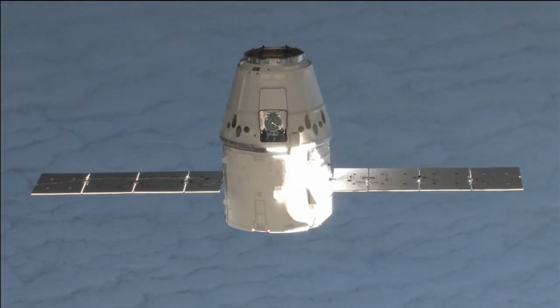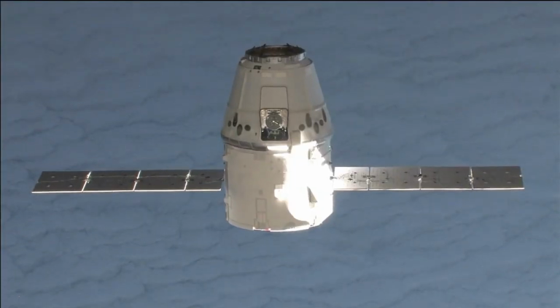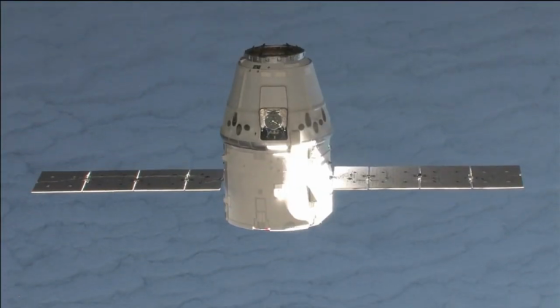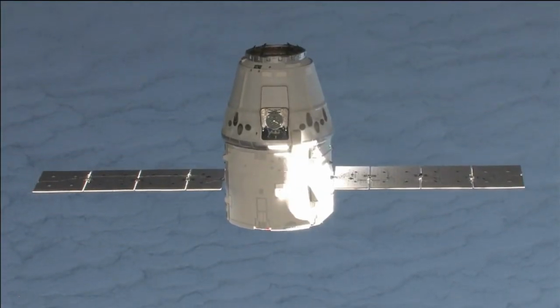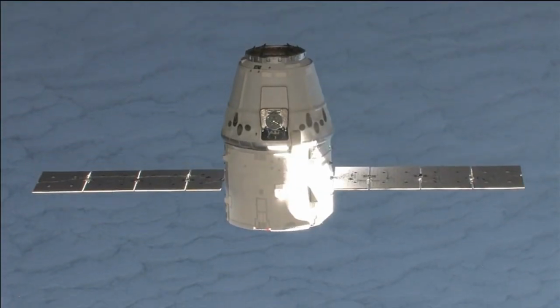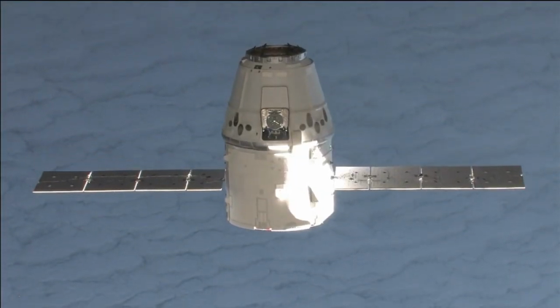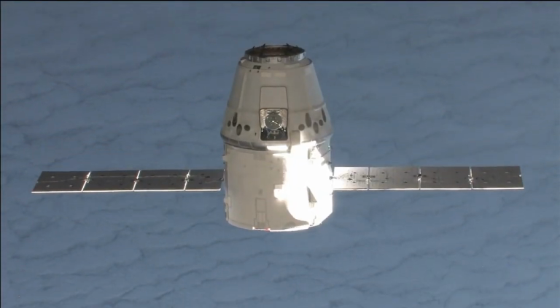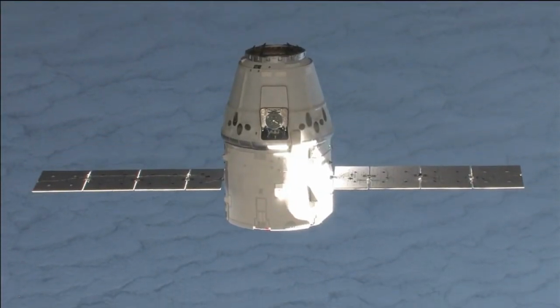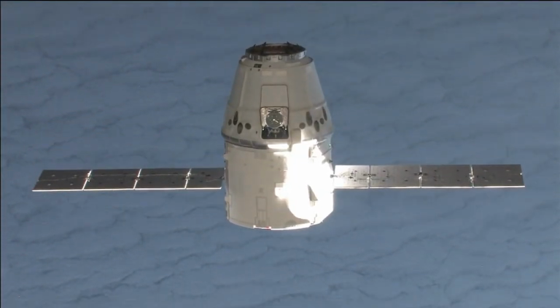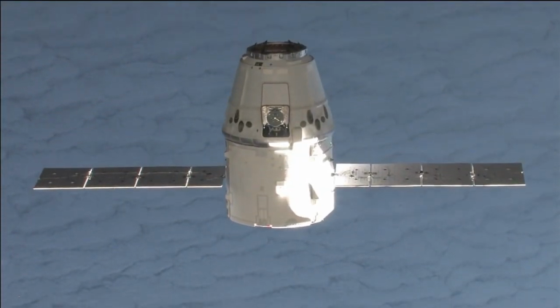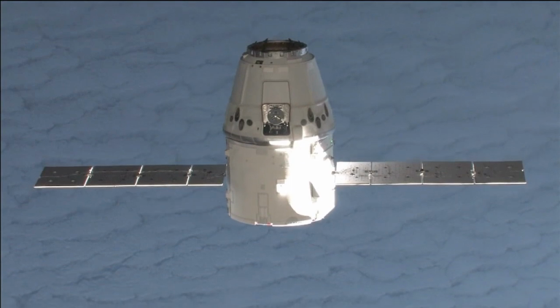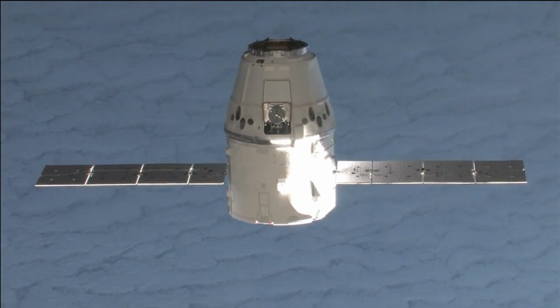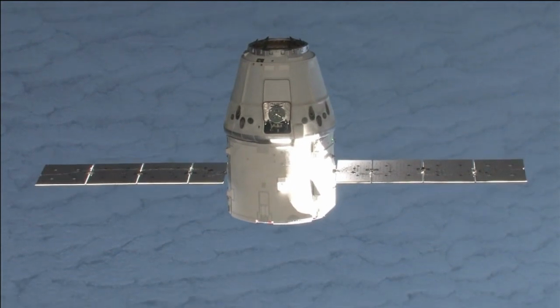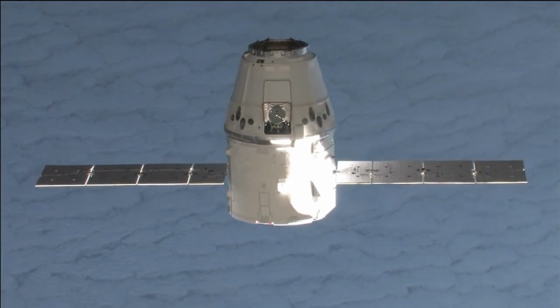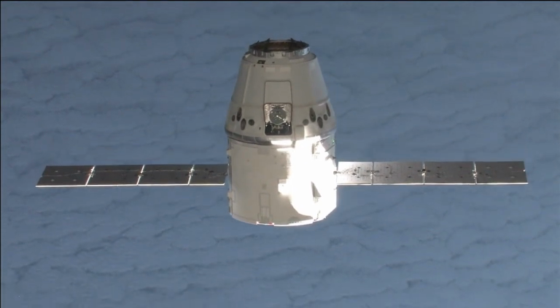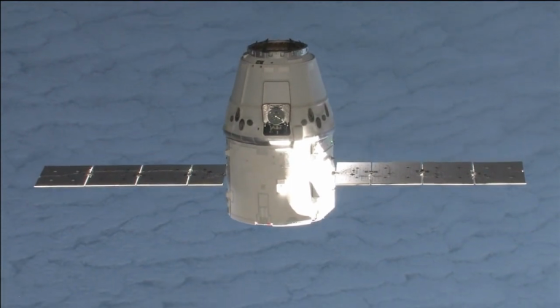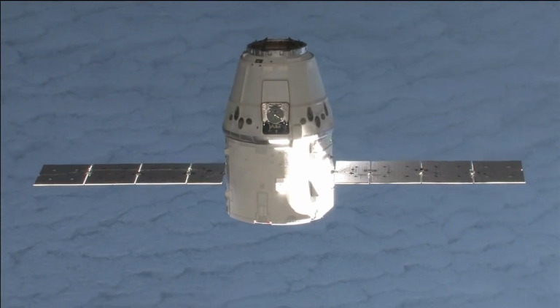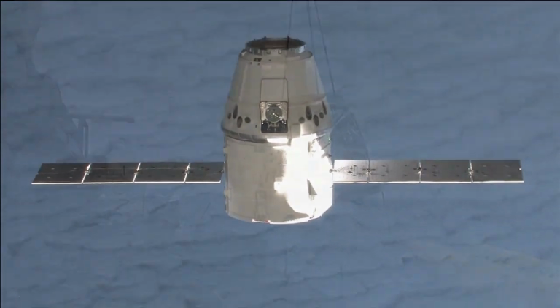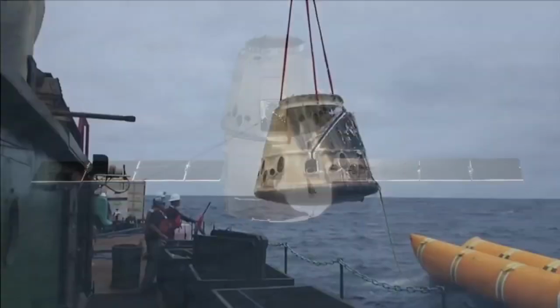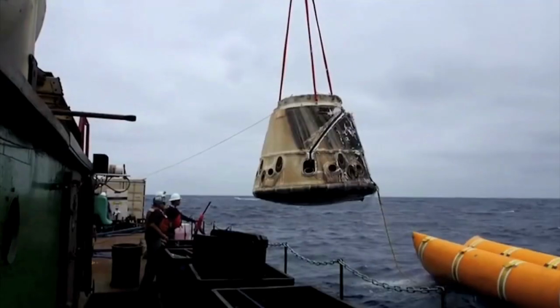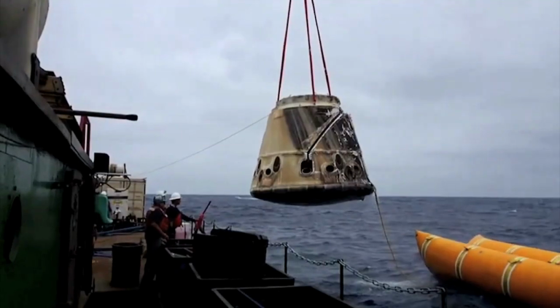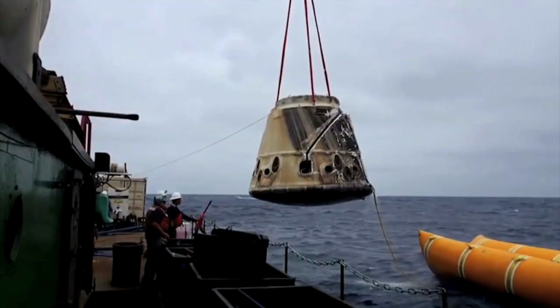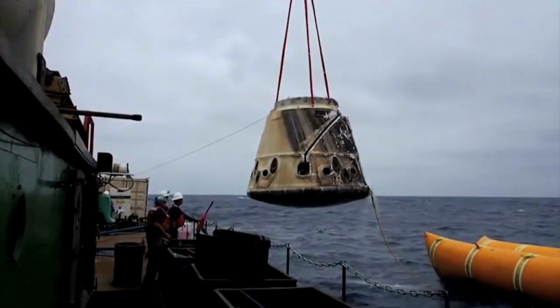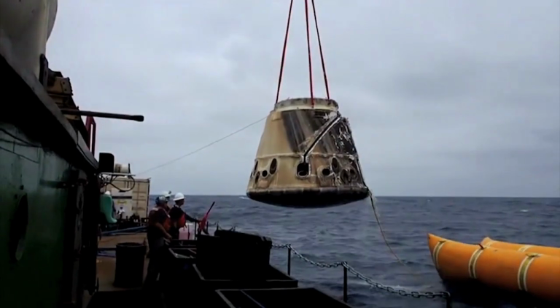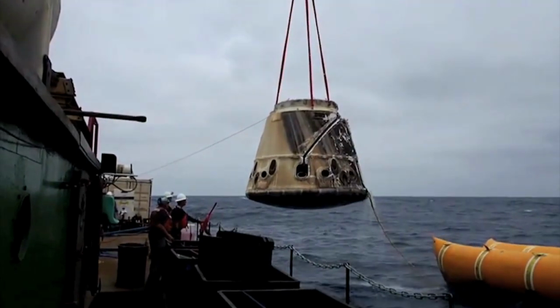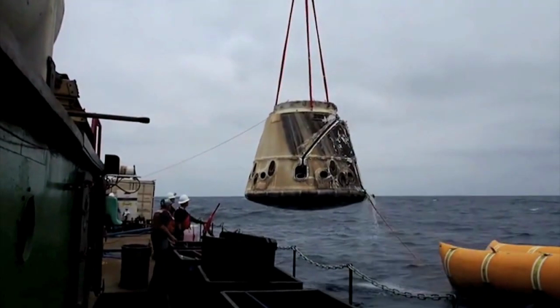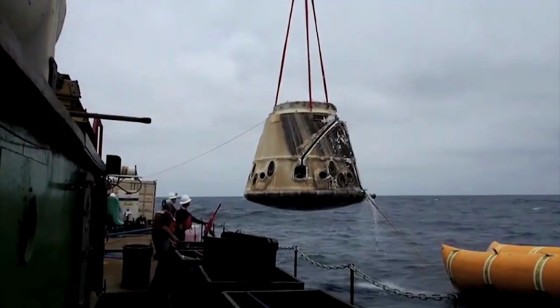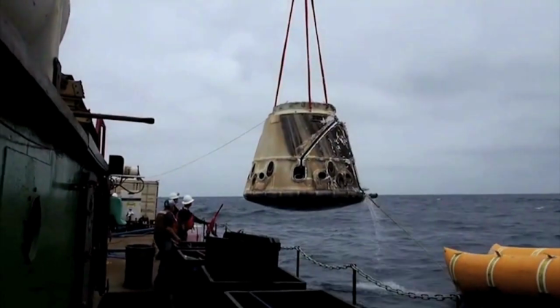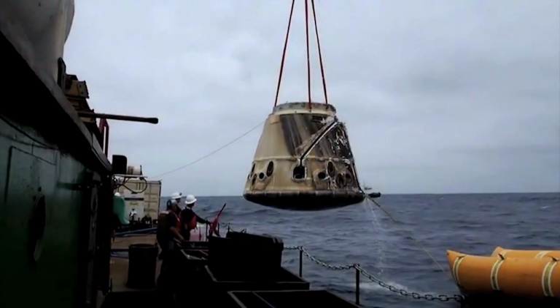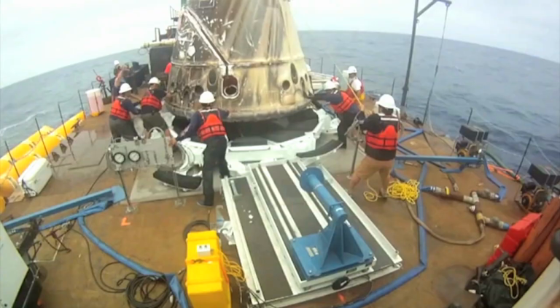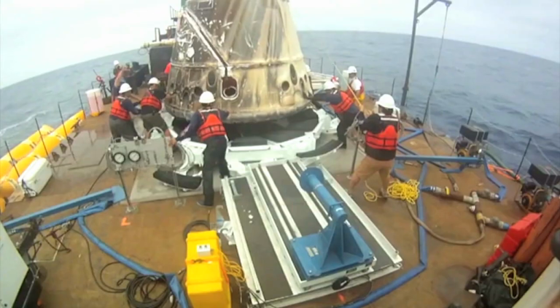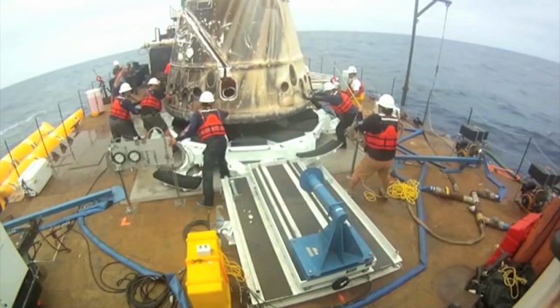The first SpaceX trip to the station was in May 2012, and it completed its part in the COTS program that same year.